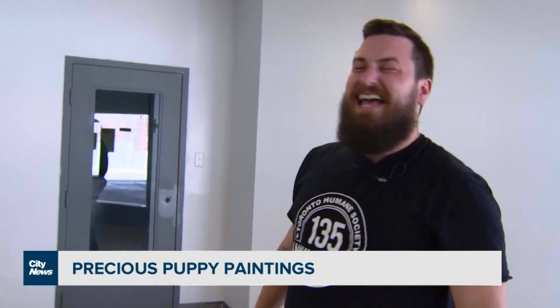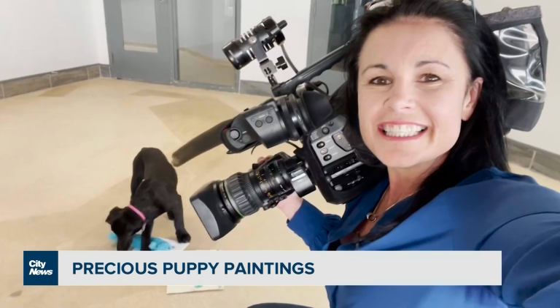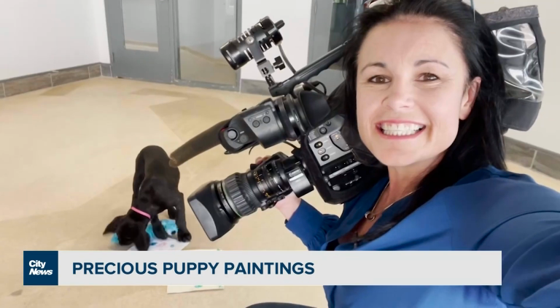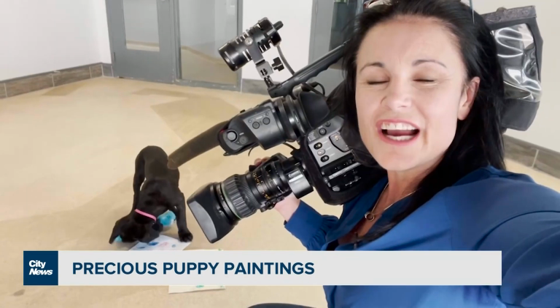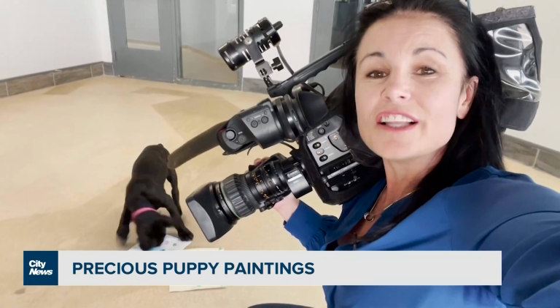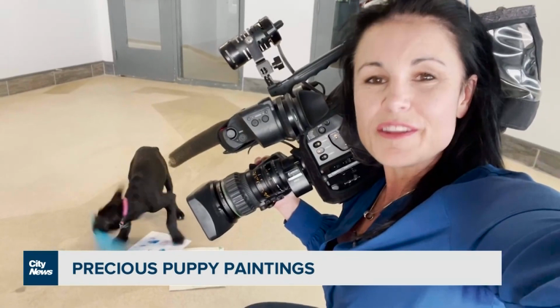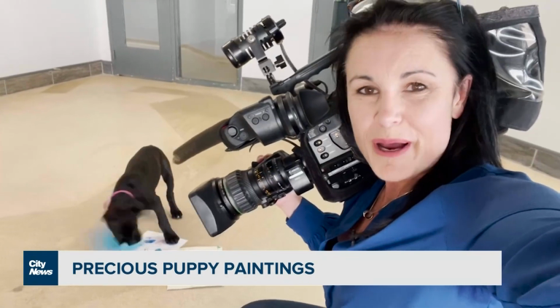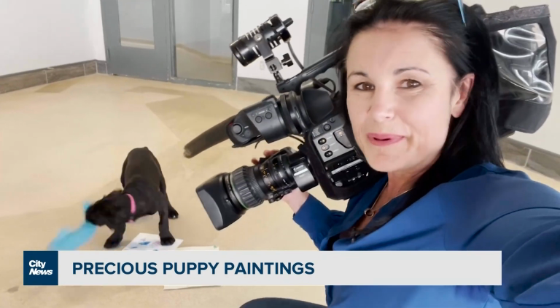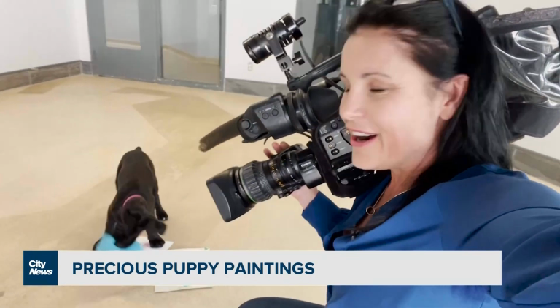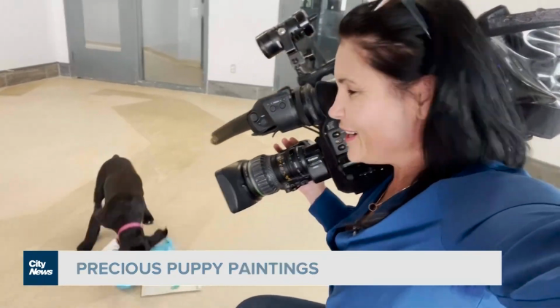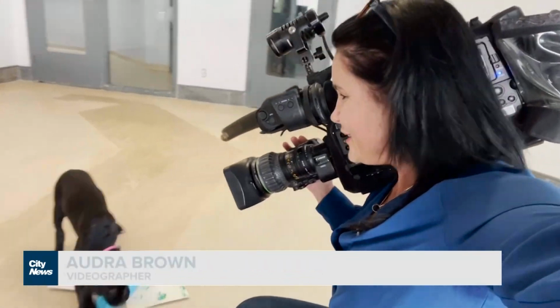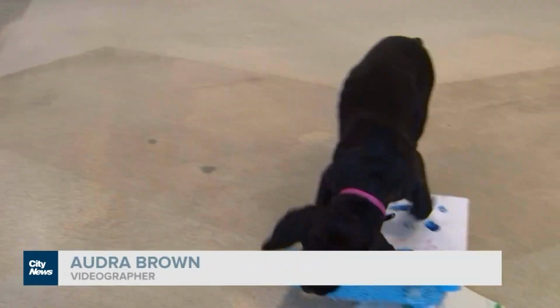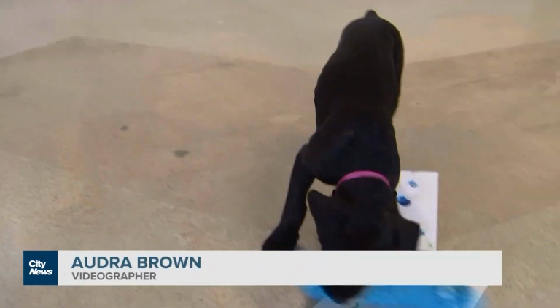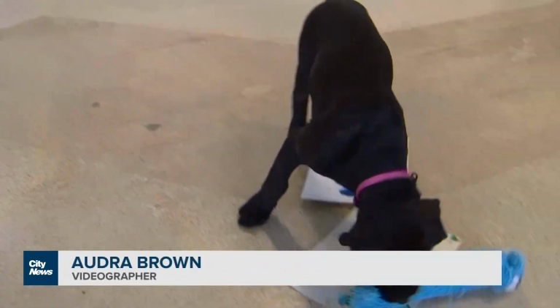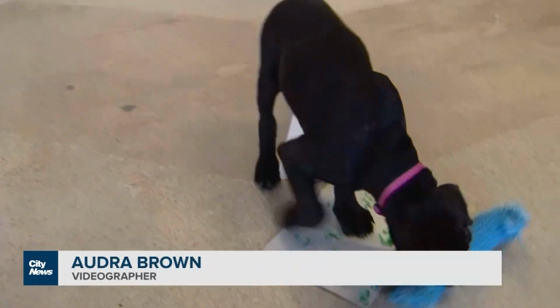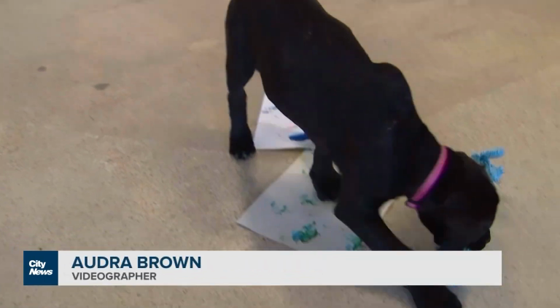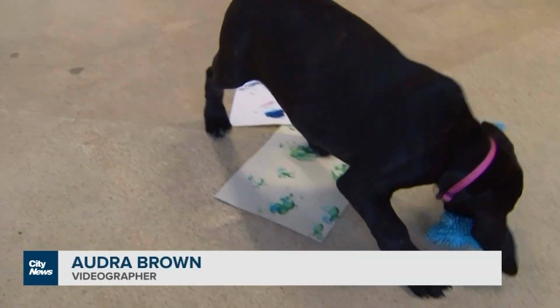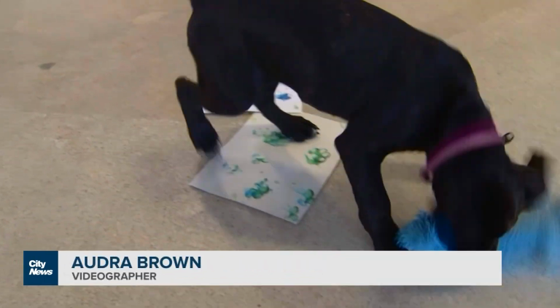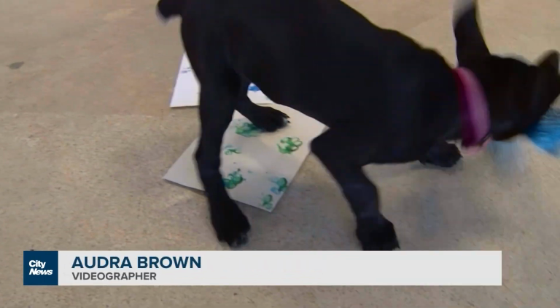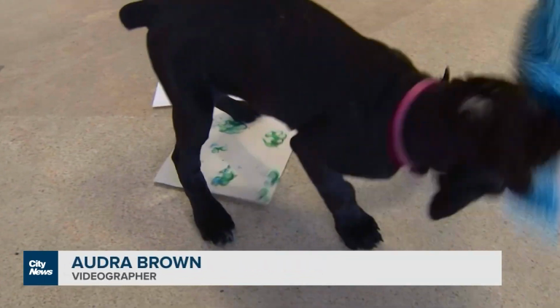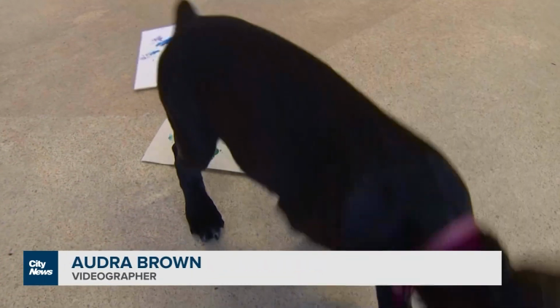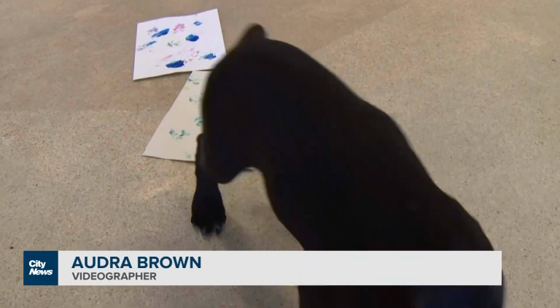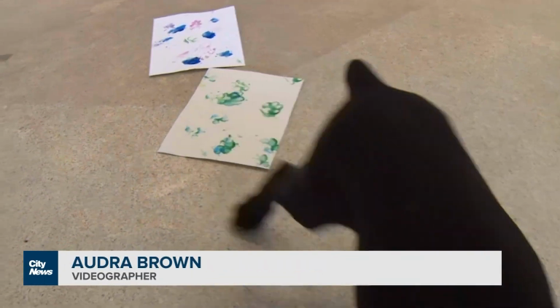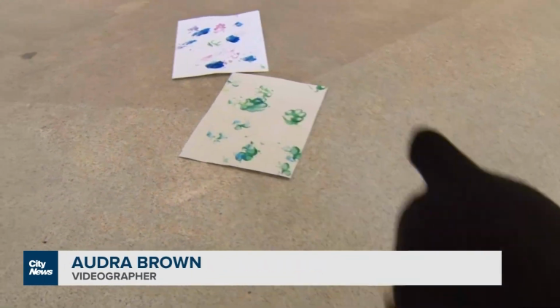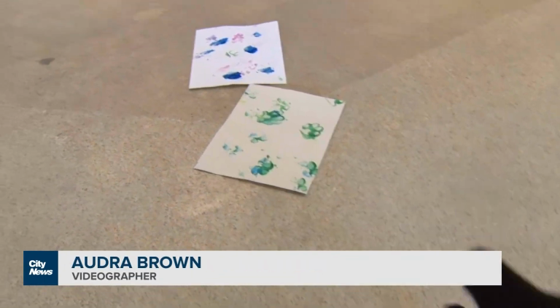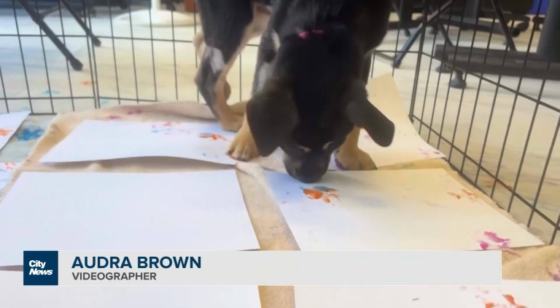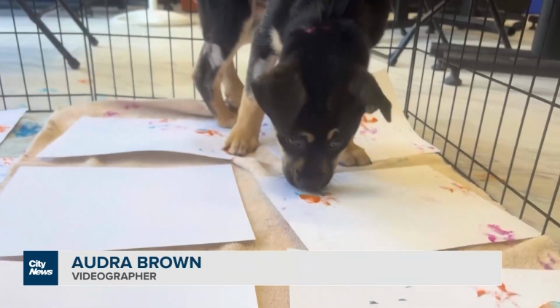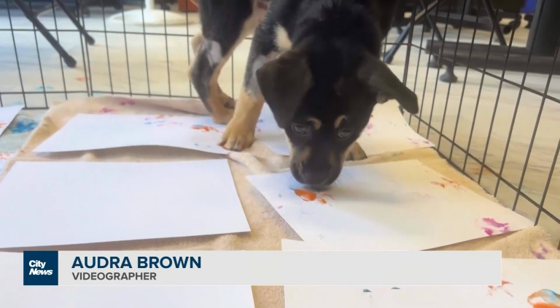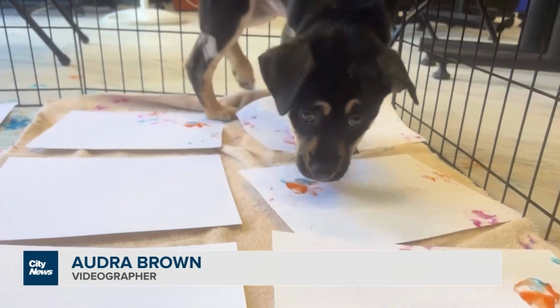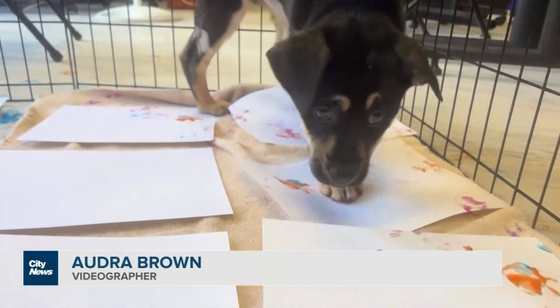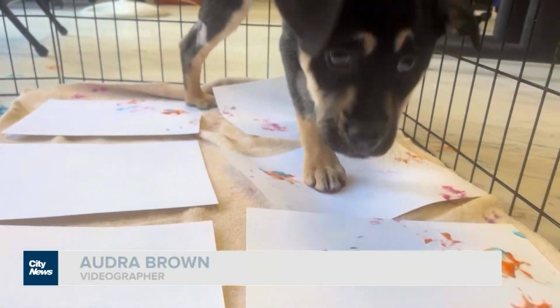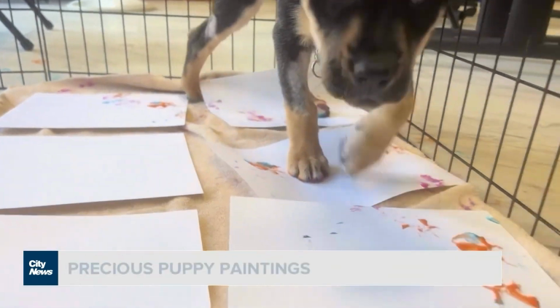To see all of the puppy art, you can go to the Toronto Humane Society's website.